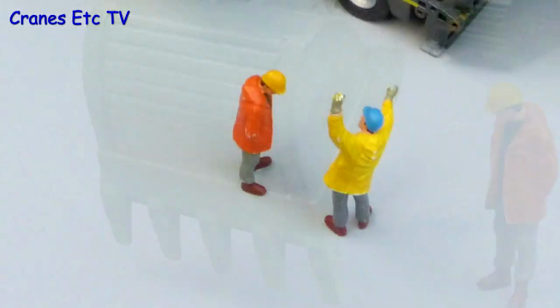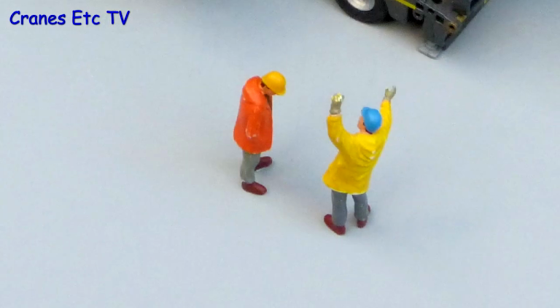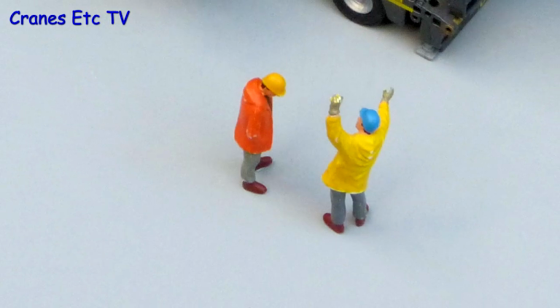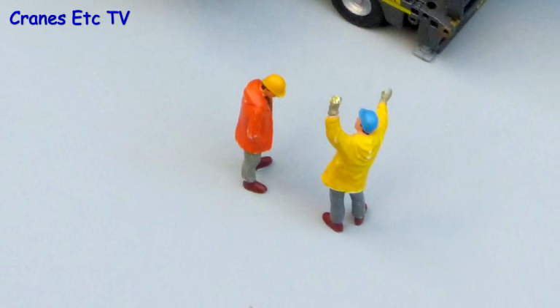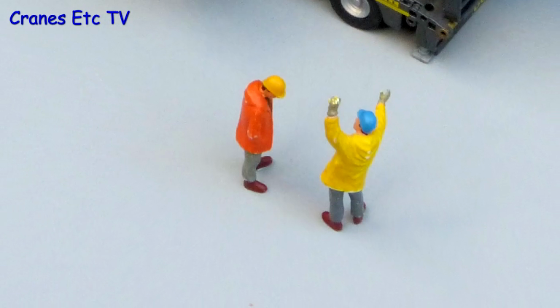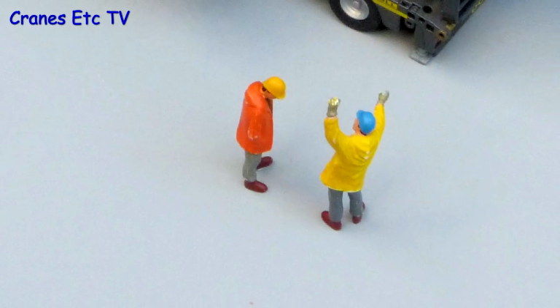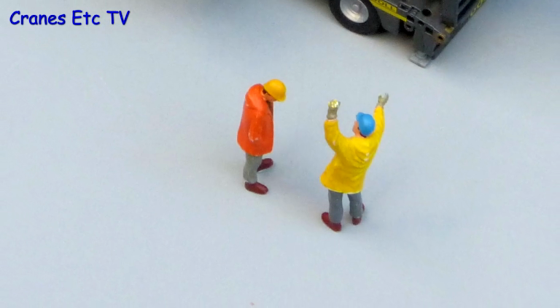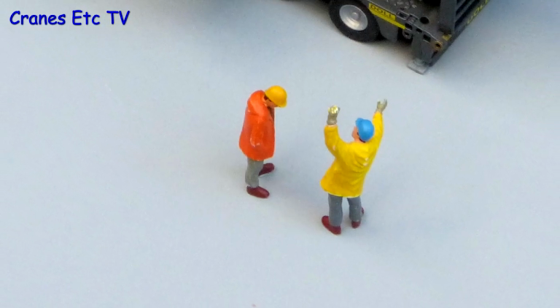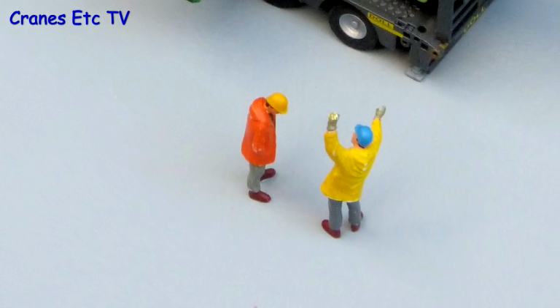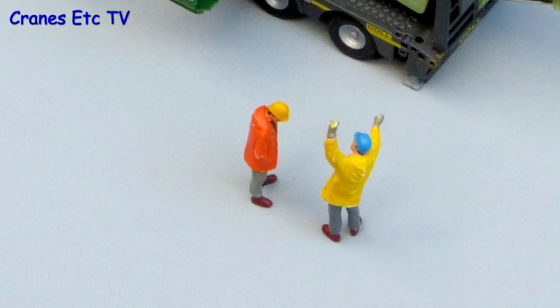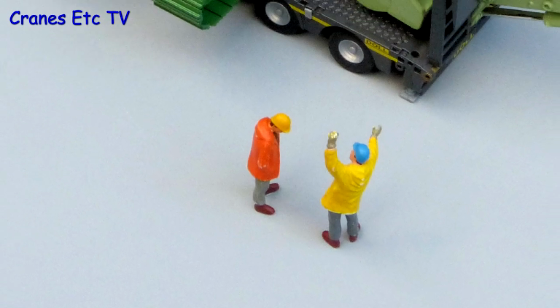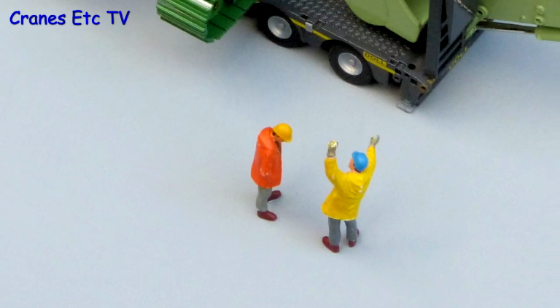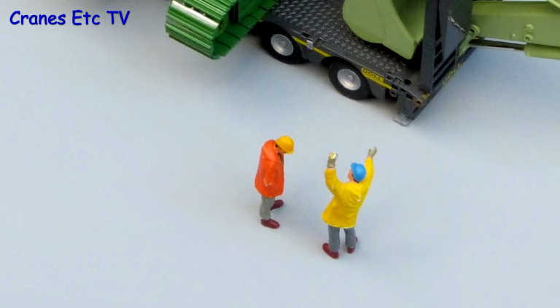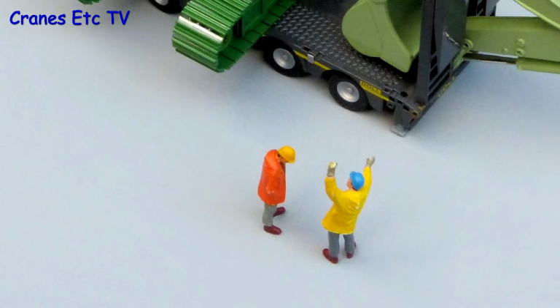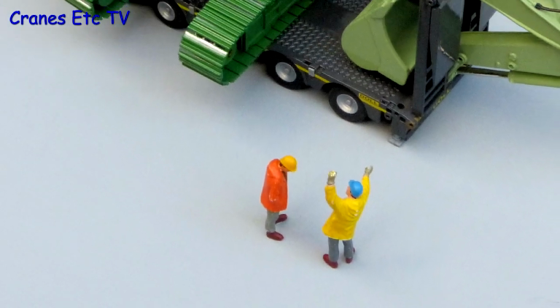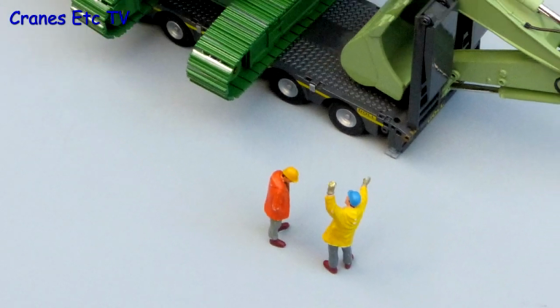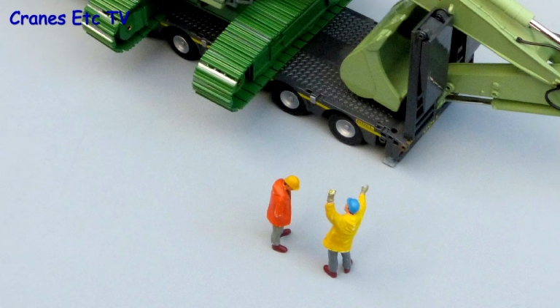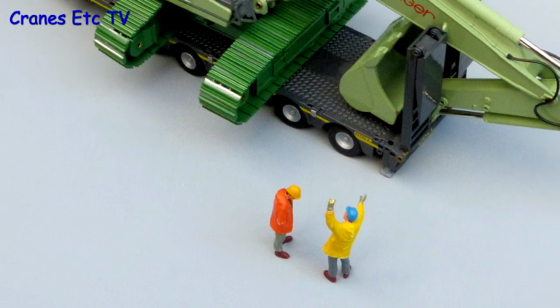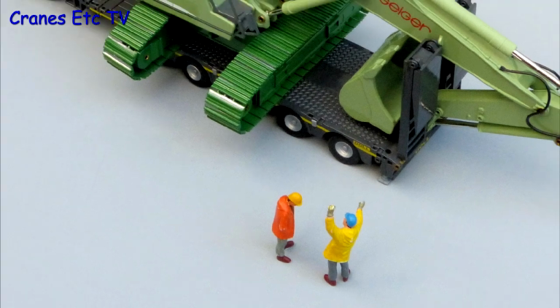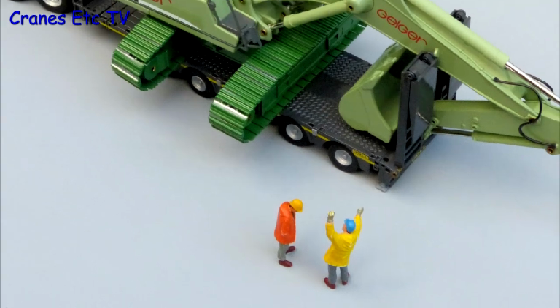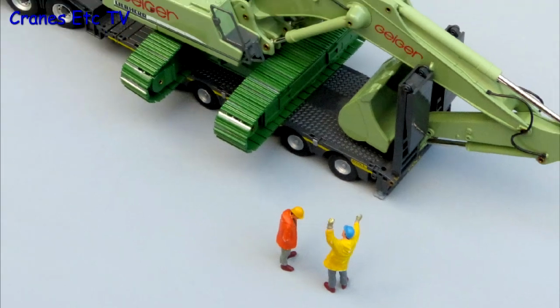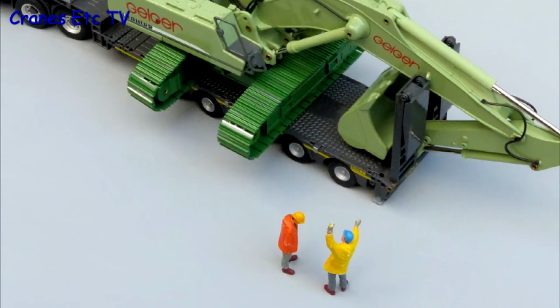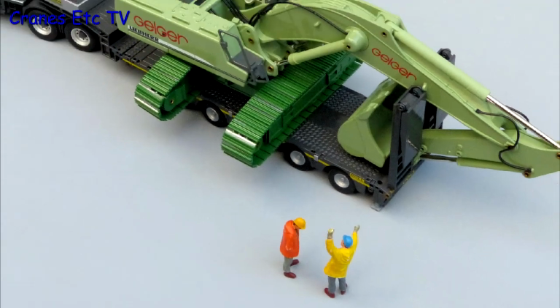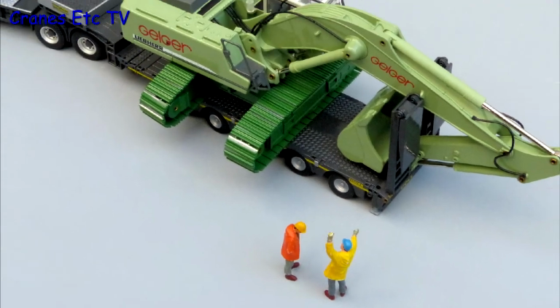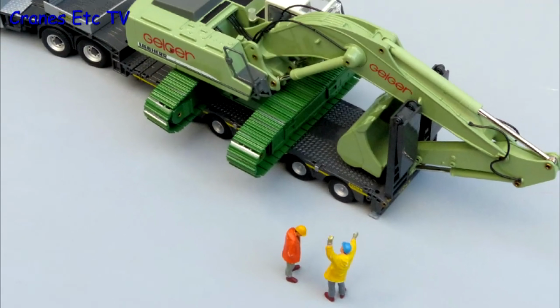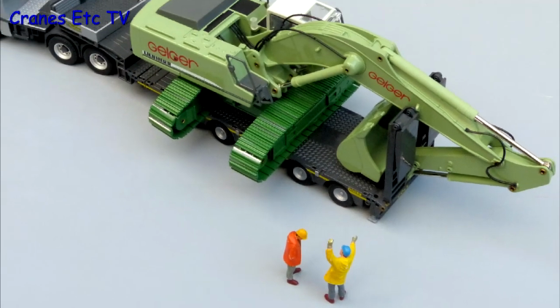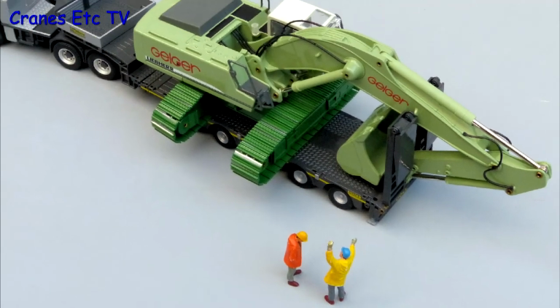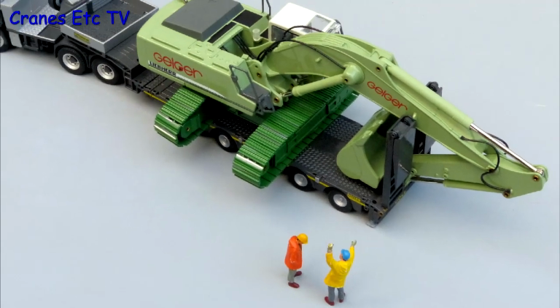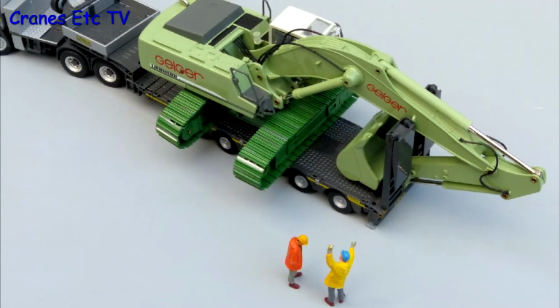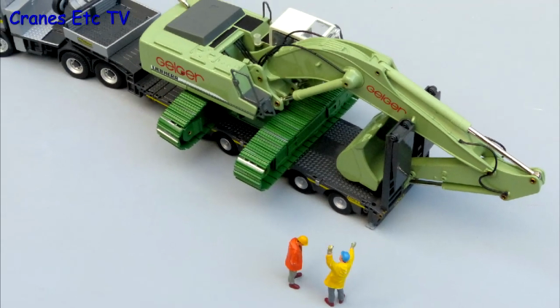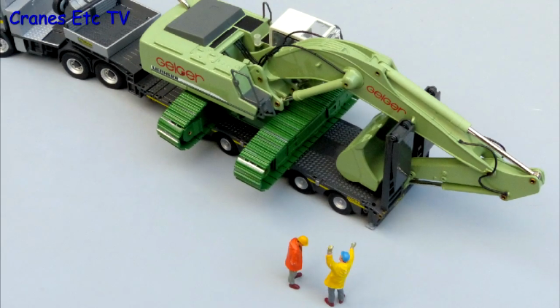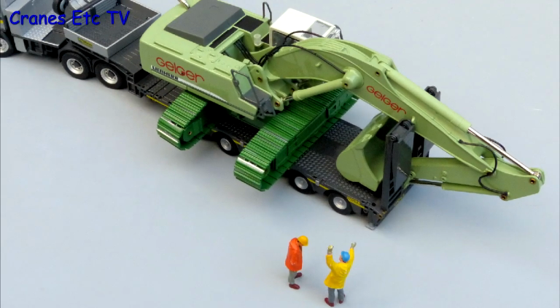Here we see the idiots in the Cranes Etc team trying to work out why the truck driver is refusing to move his load.